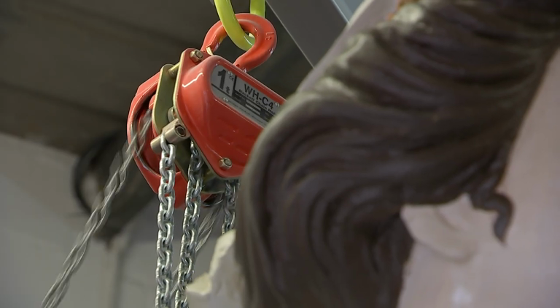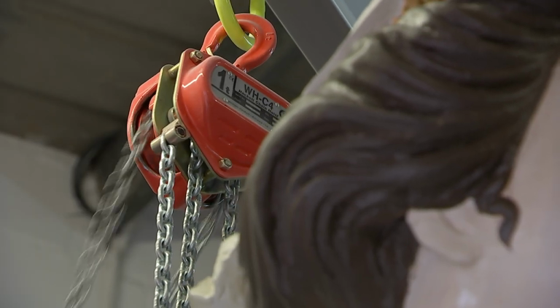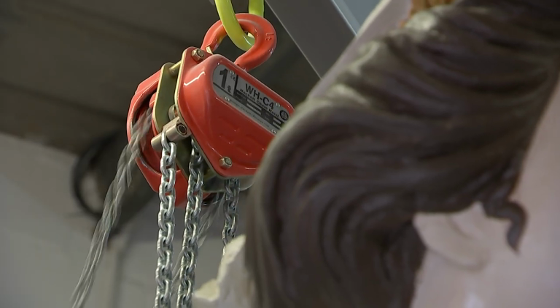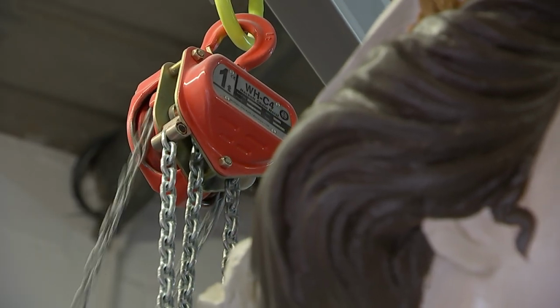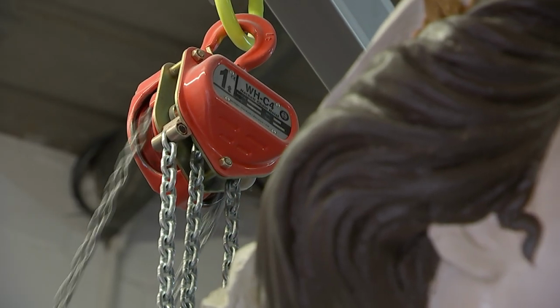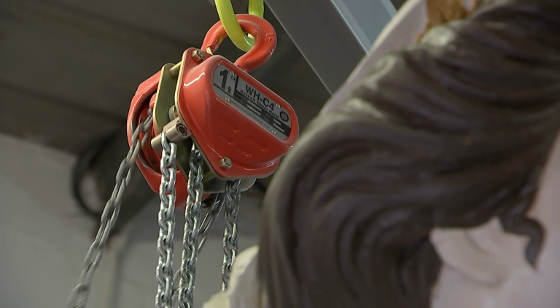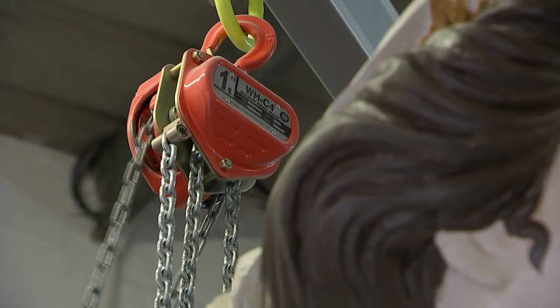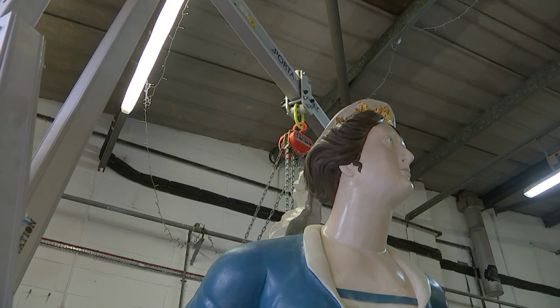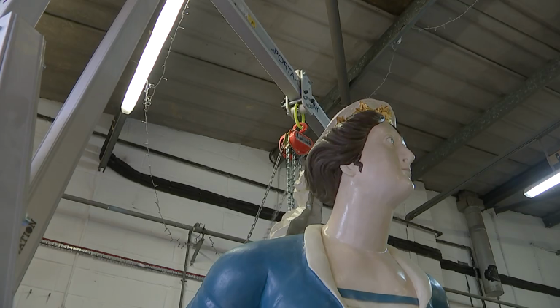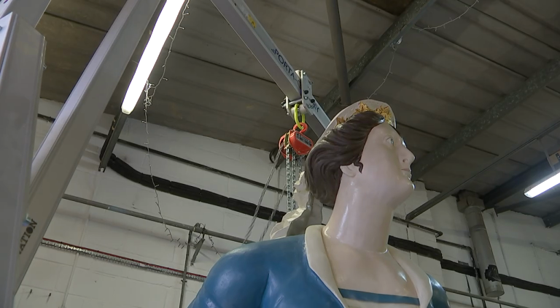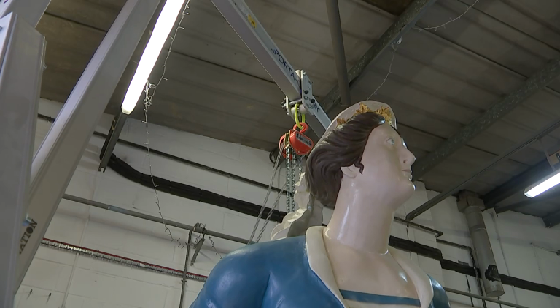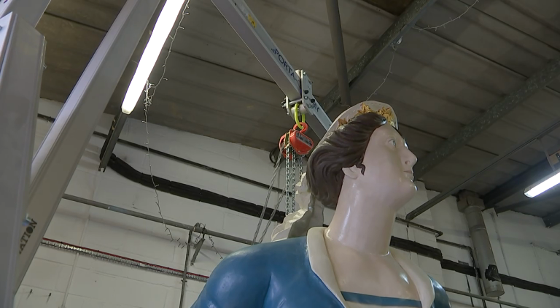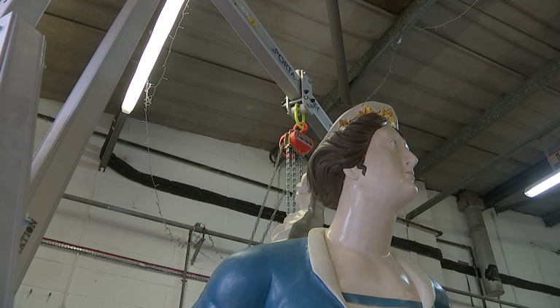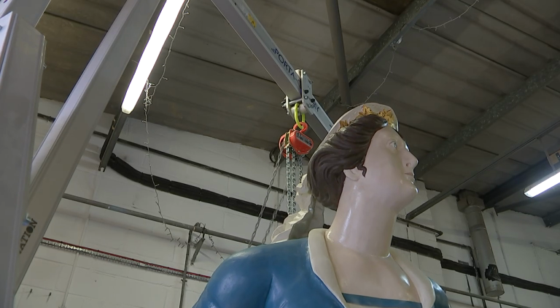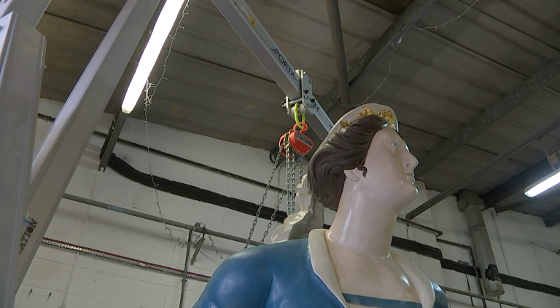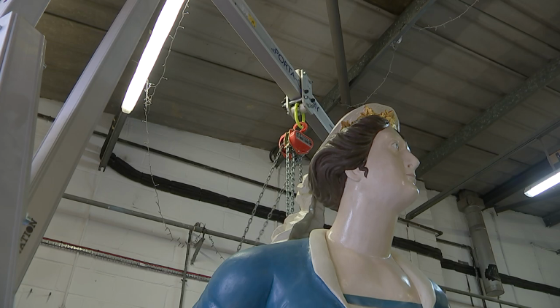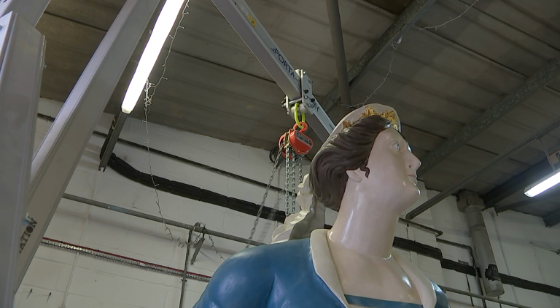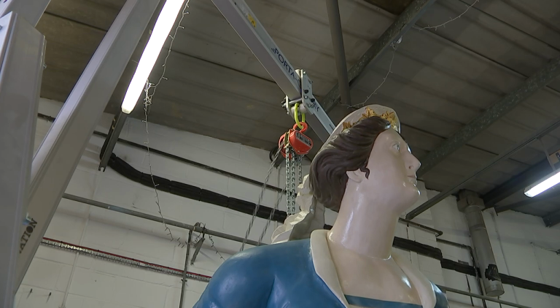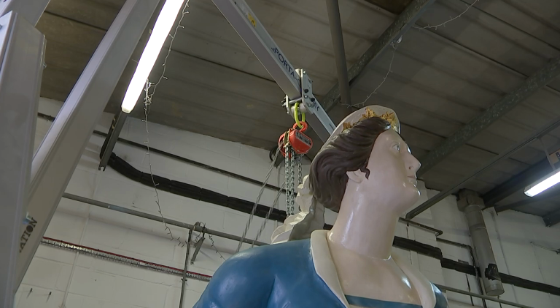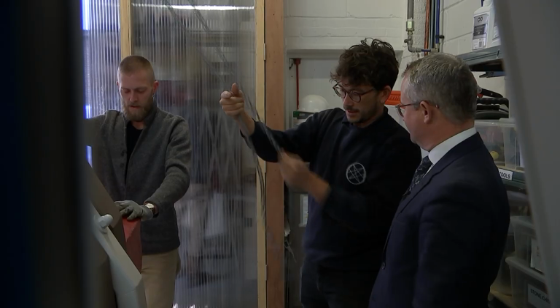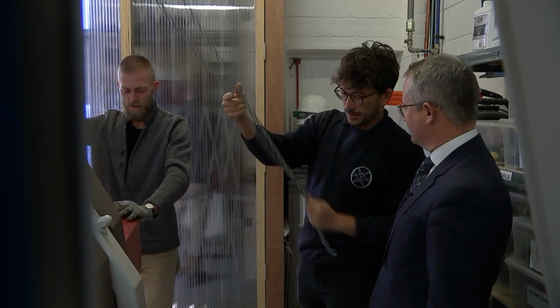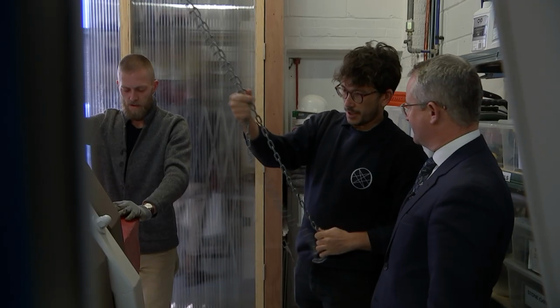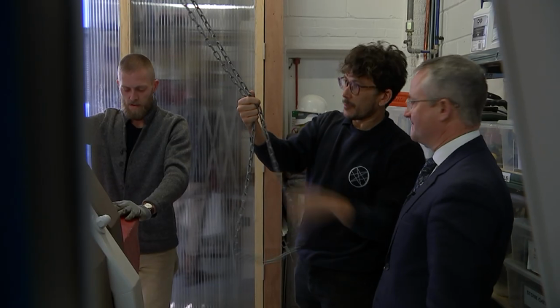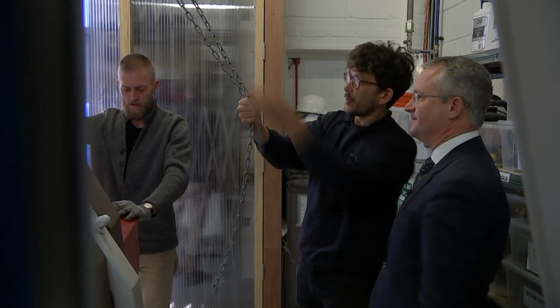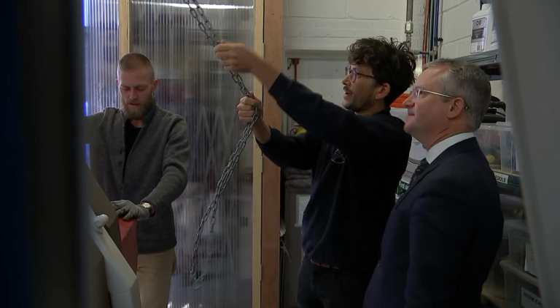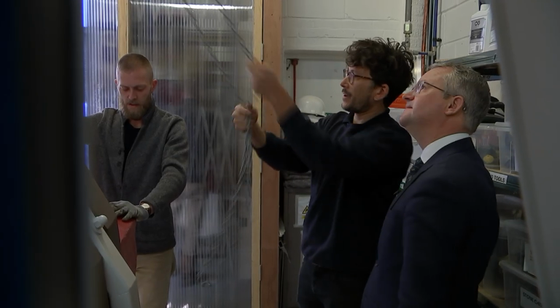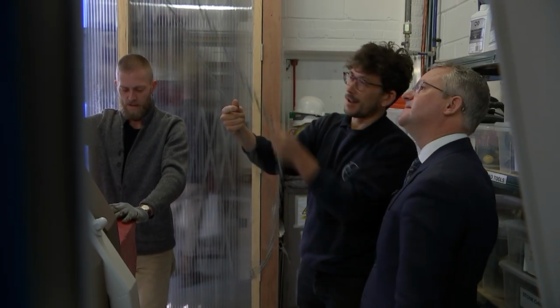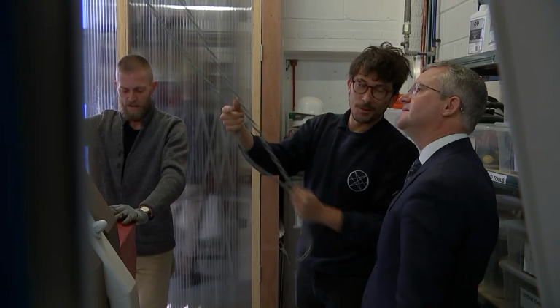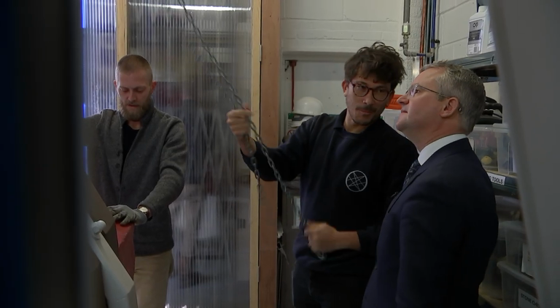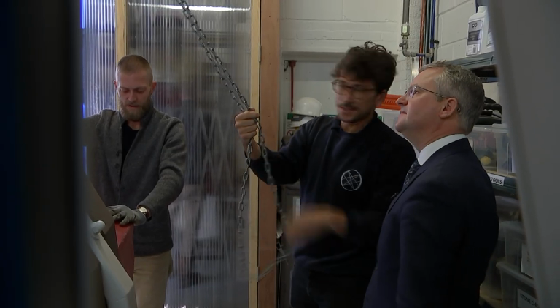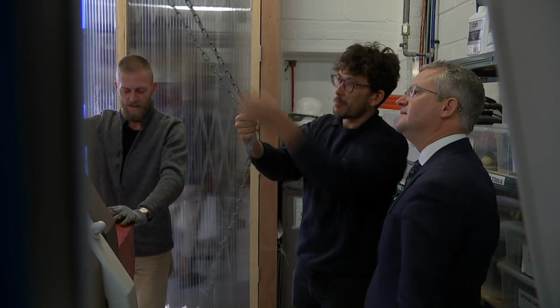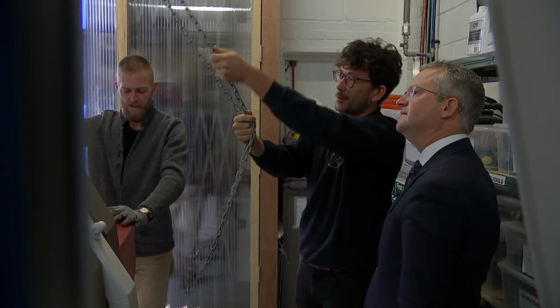The figurehead of HMS Topaz was embedded with history. We found a little musket ball.